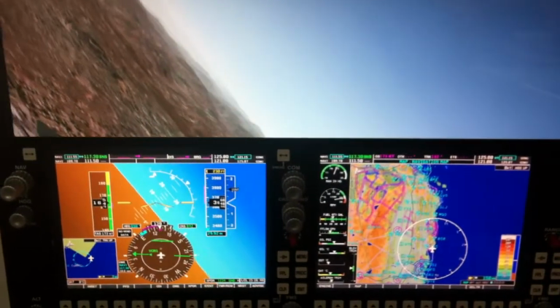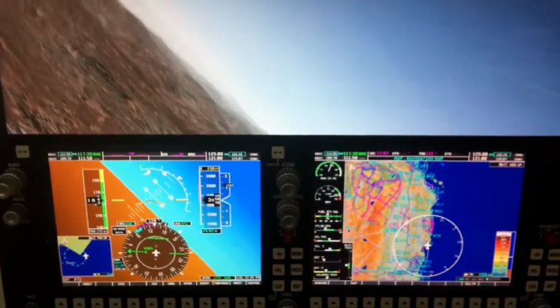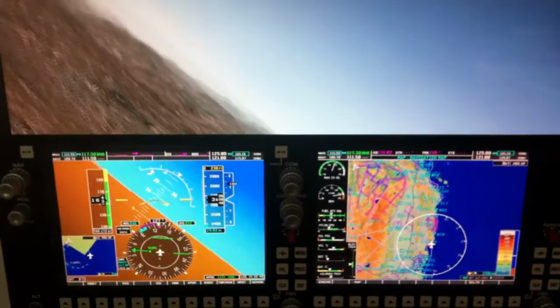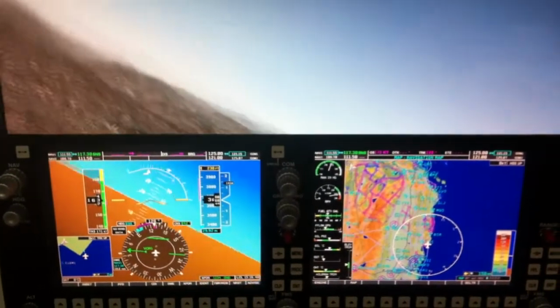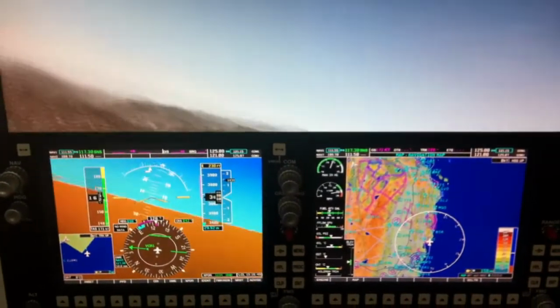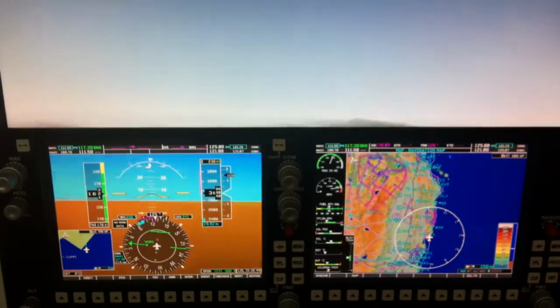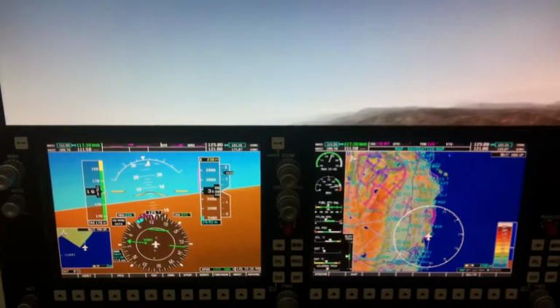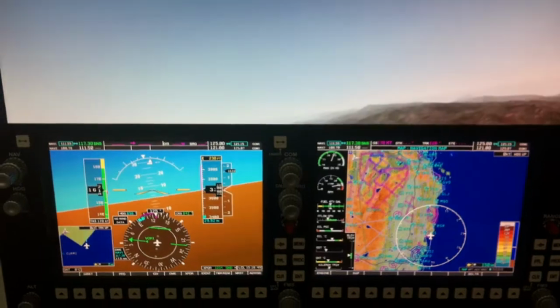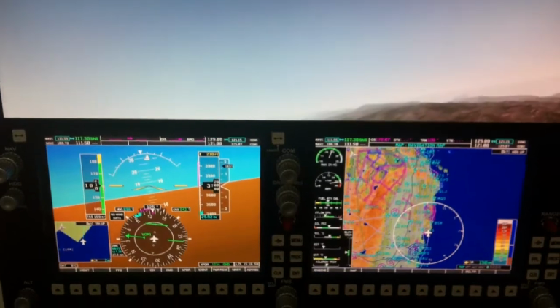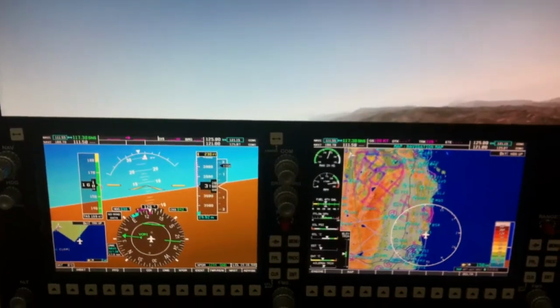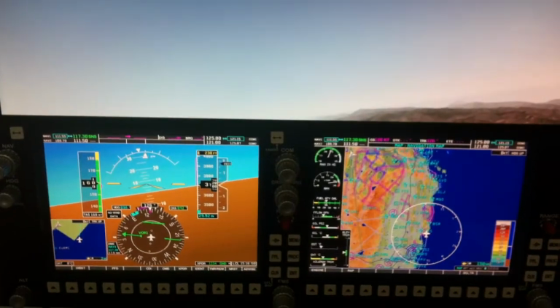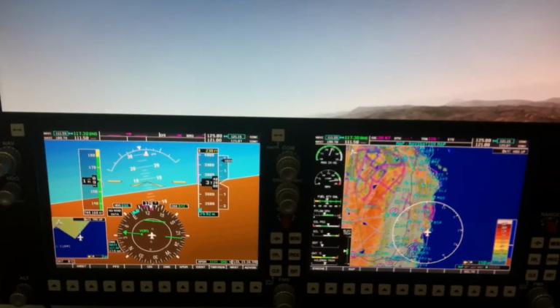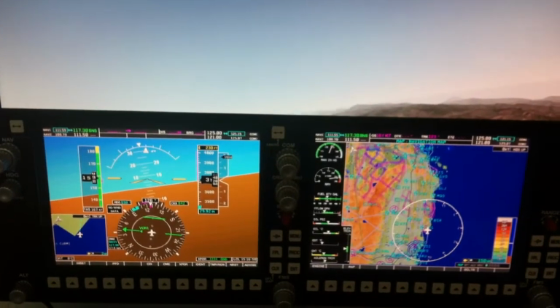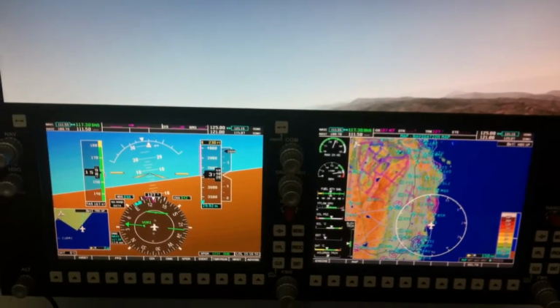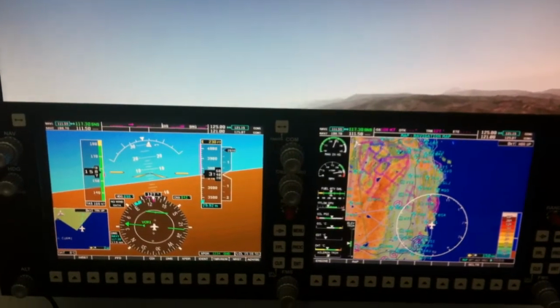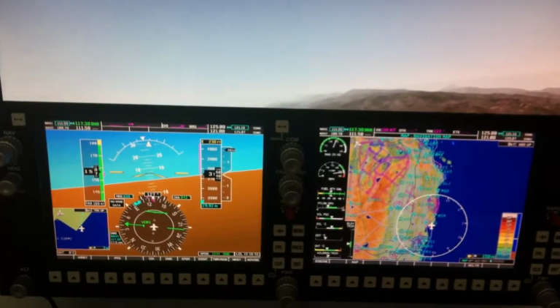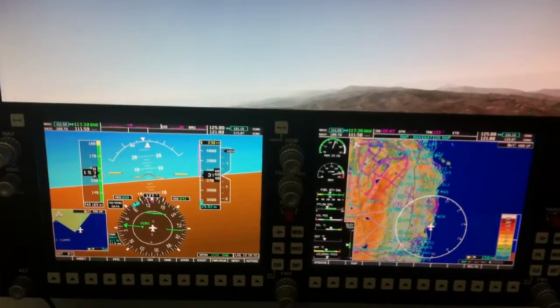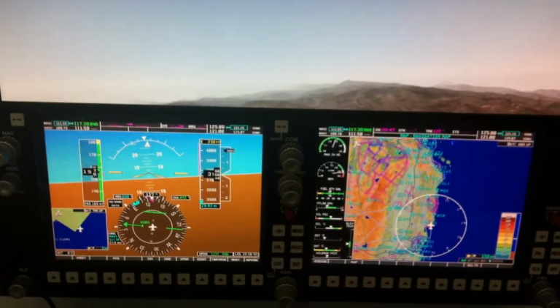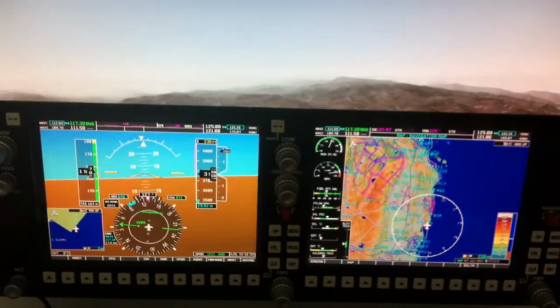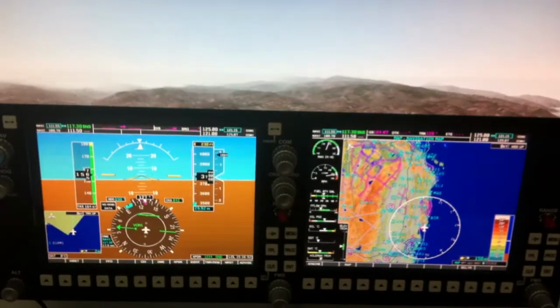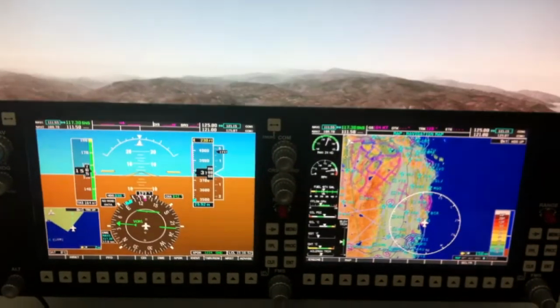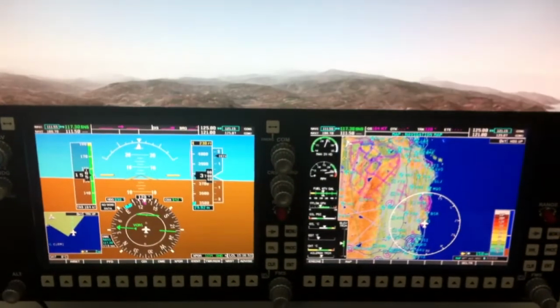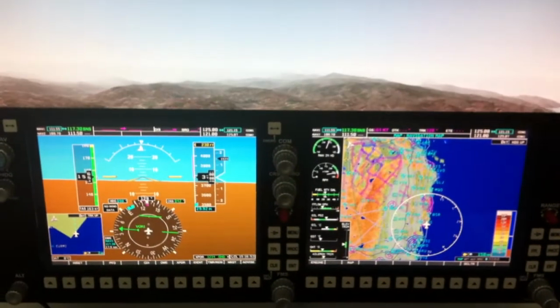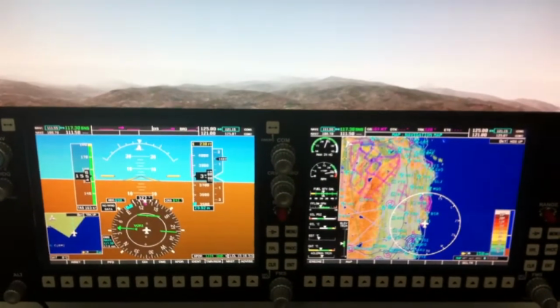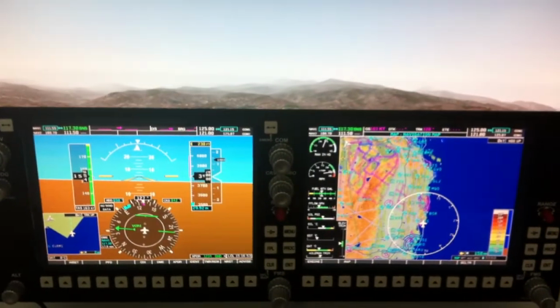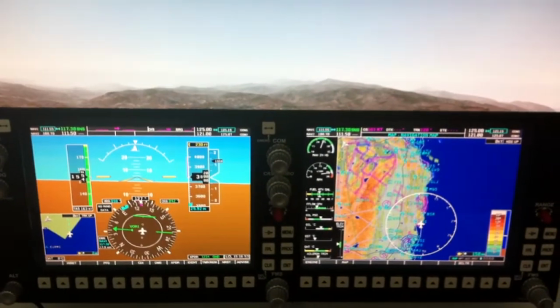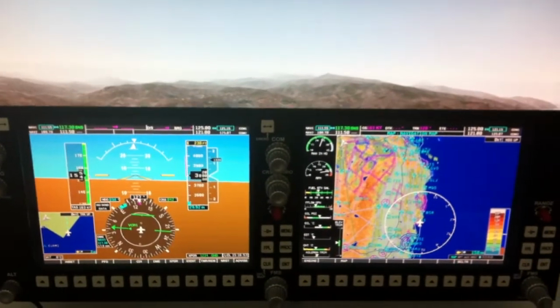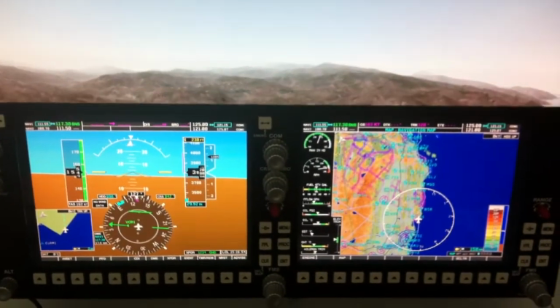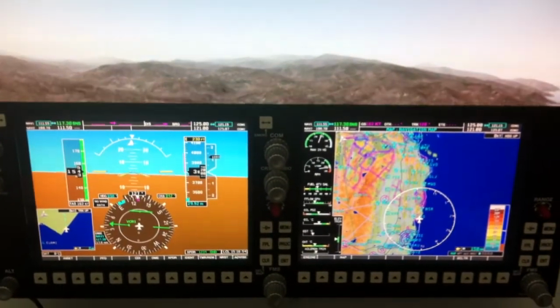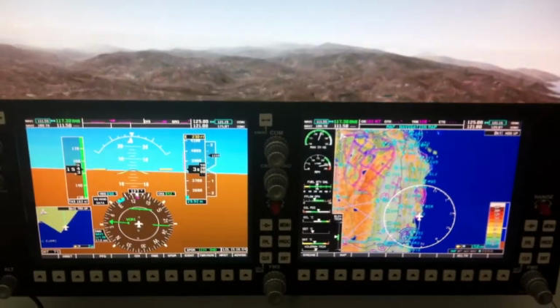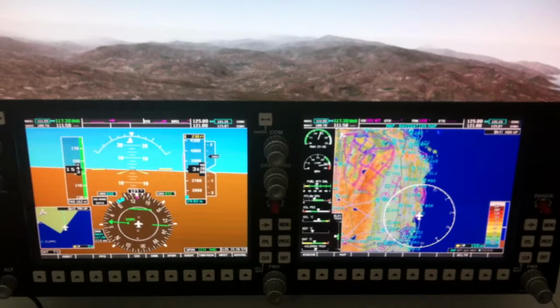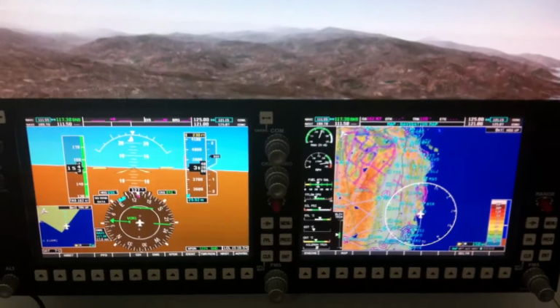And we're getting a solid 60 Hz out of both Synavio and X-Plane.